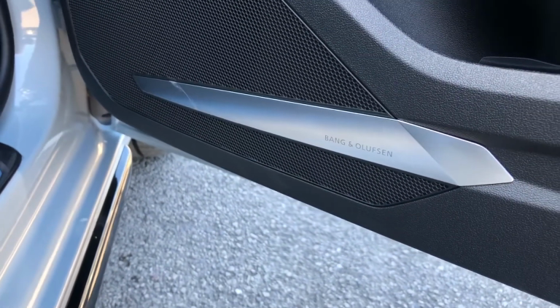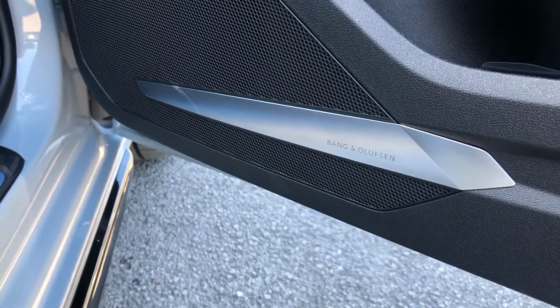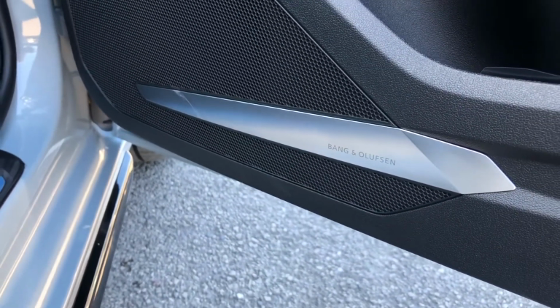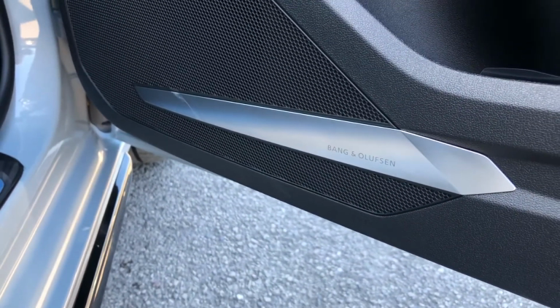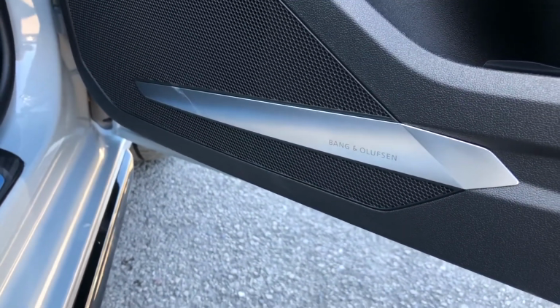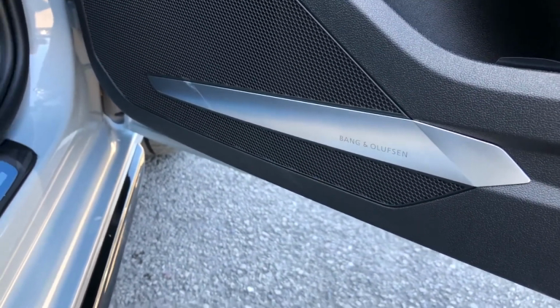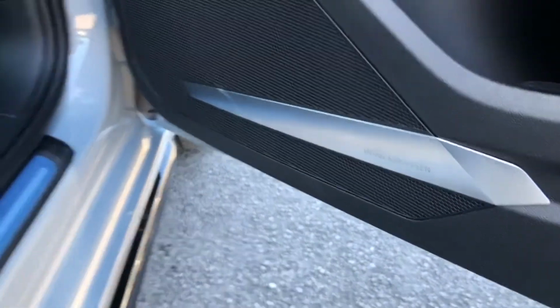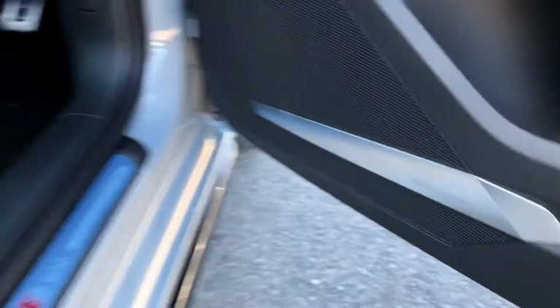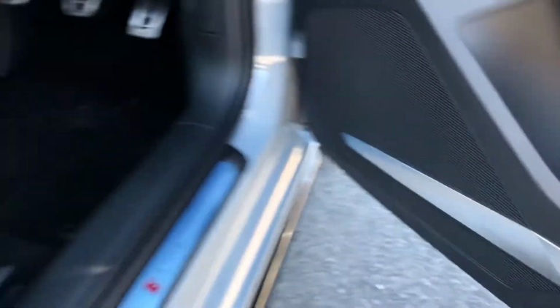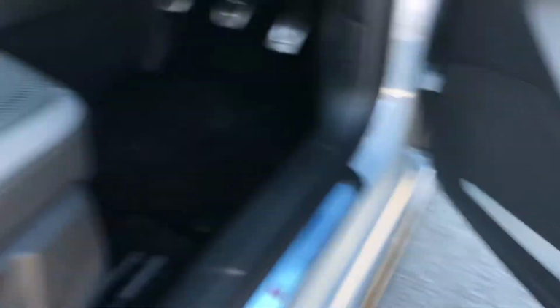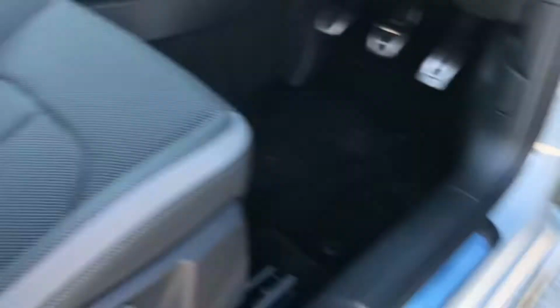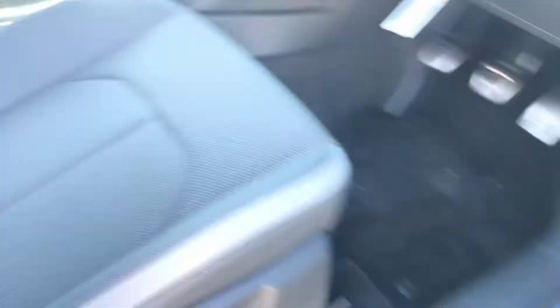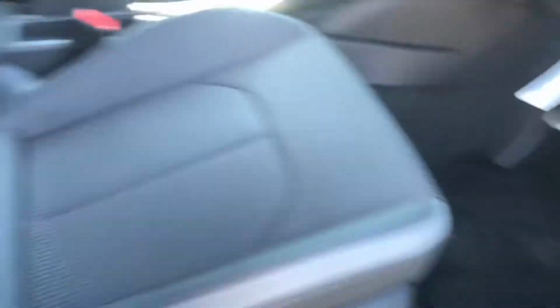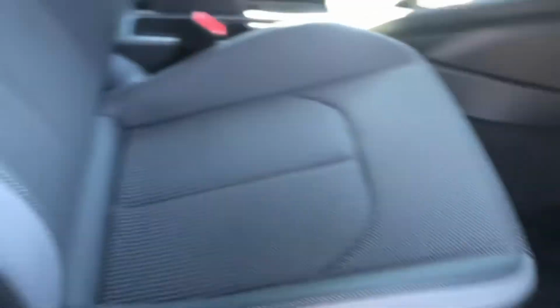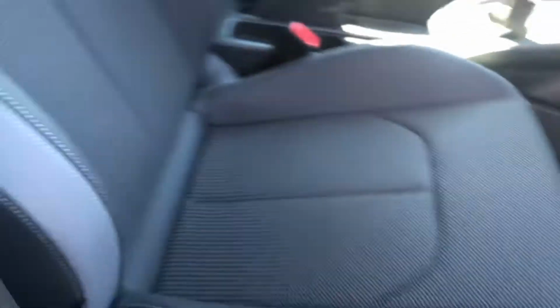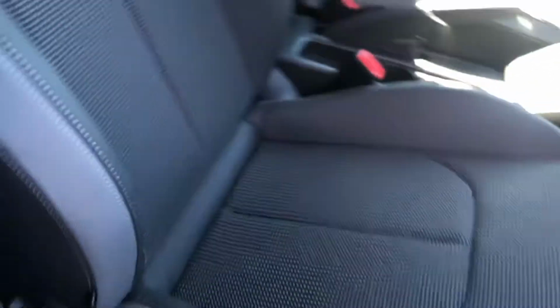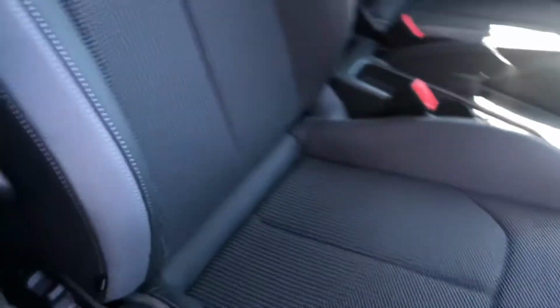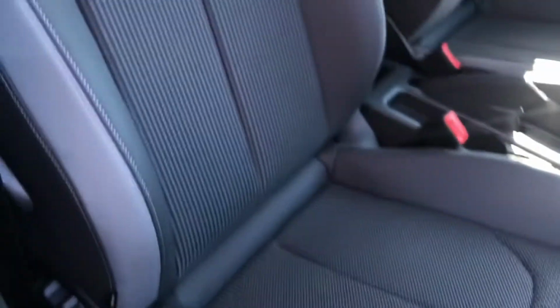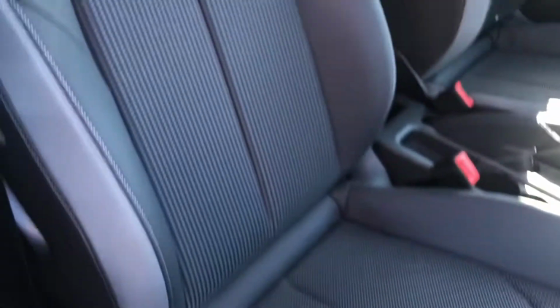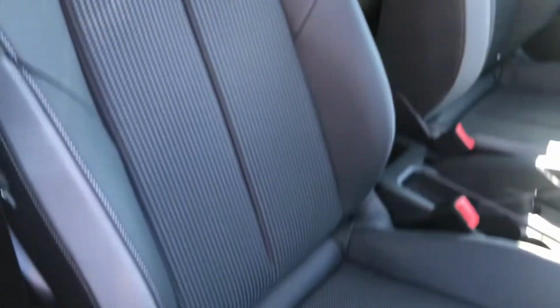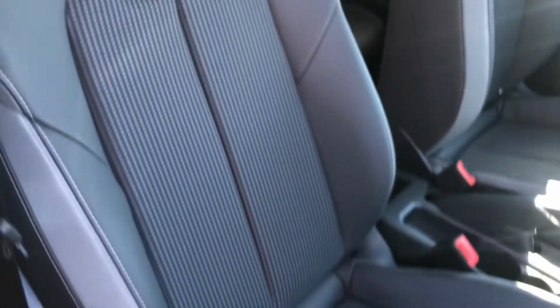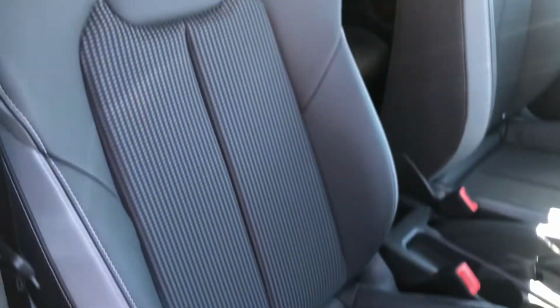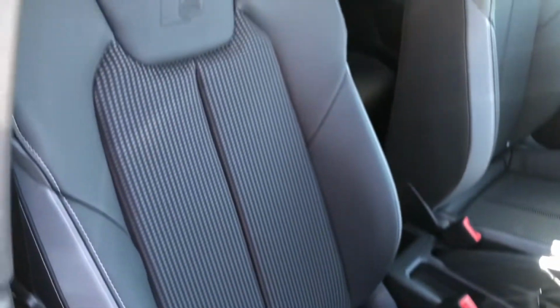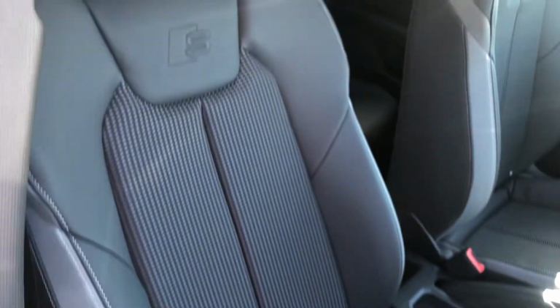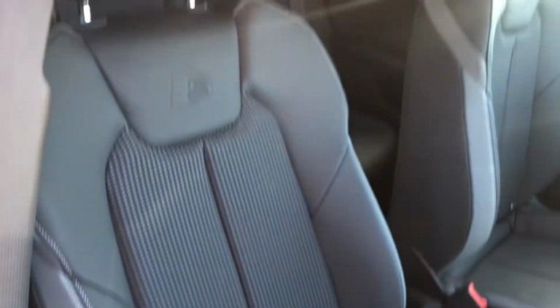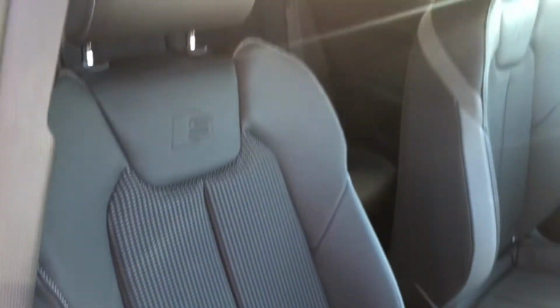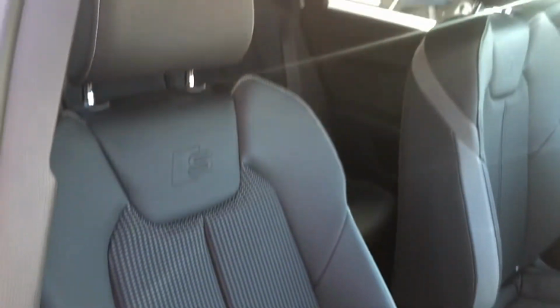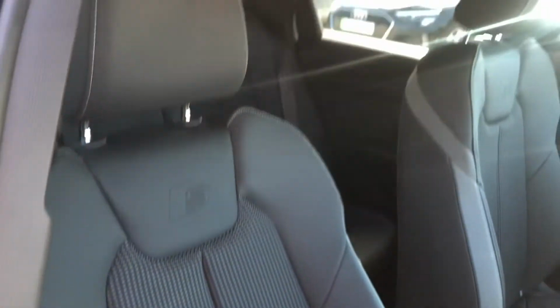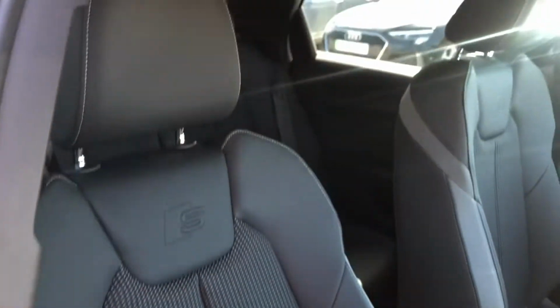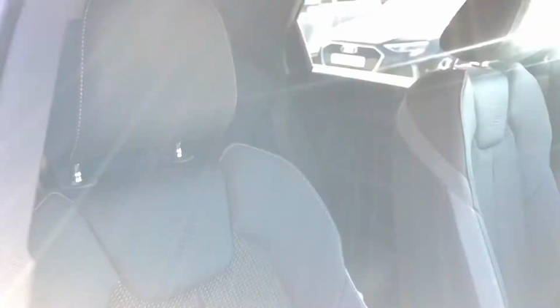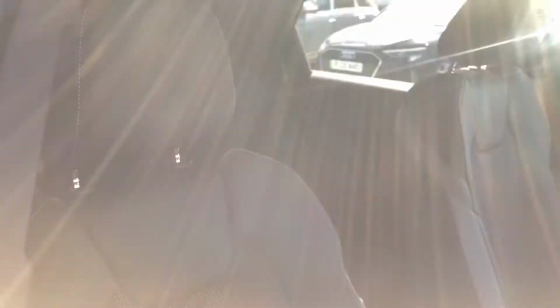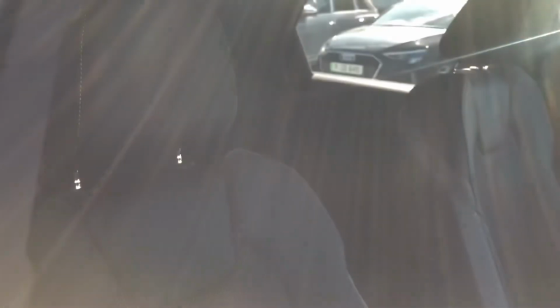This vehicle does feature the incredible Bang & Olufsen sound system. Turning to the seats, they are sports seats with the S-line and B&O logo on them.